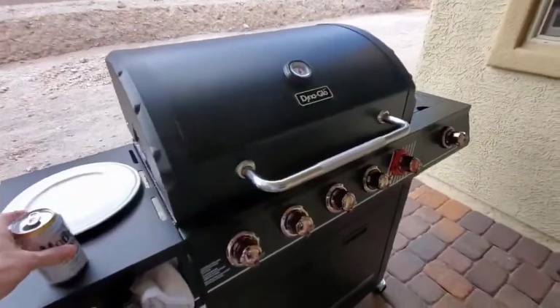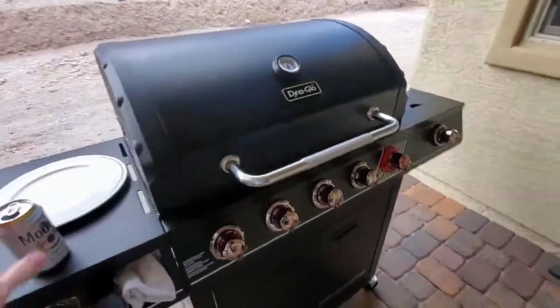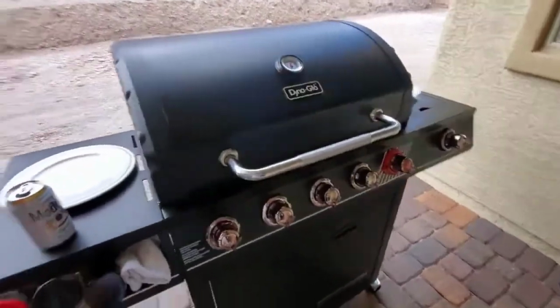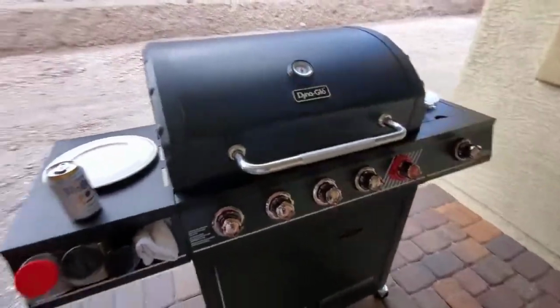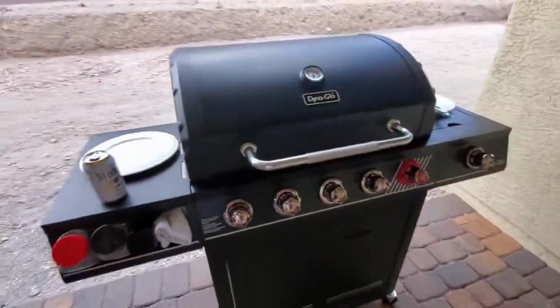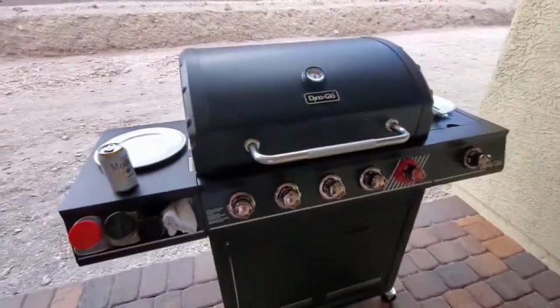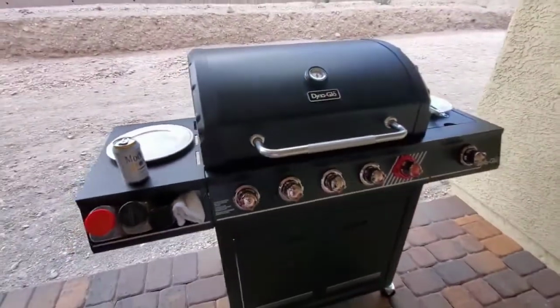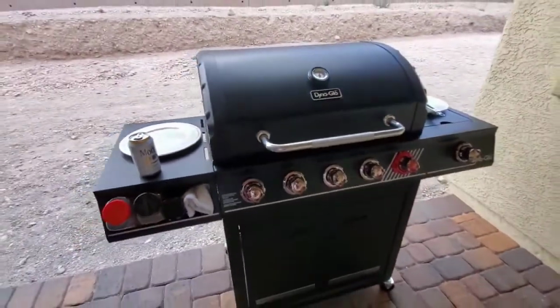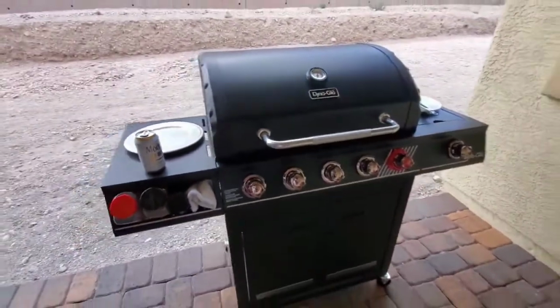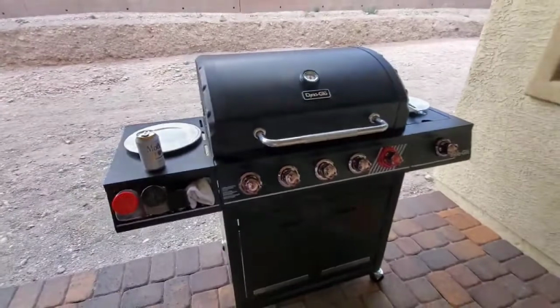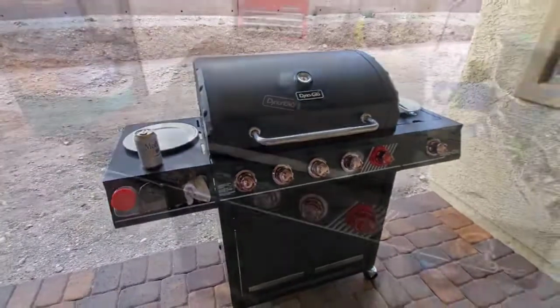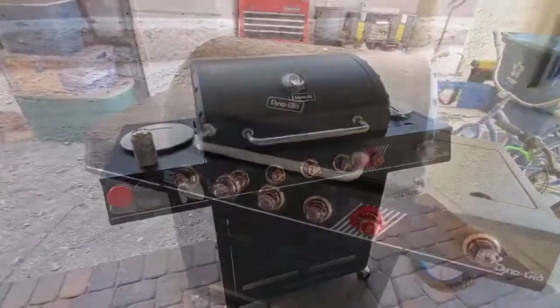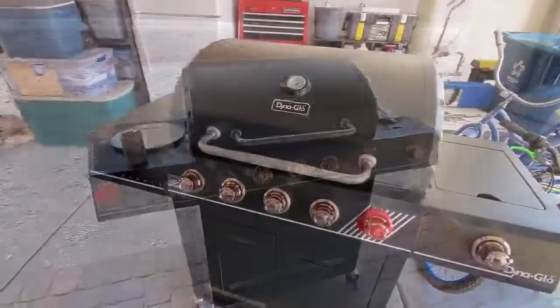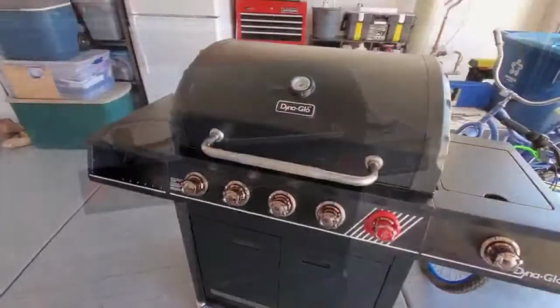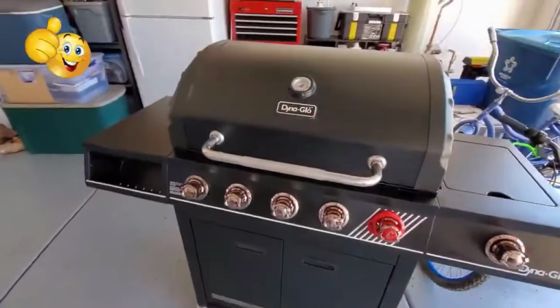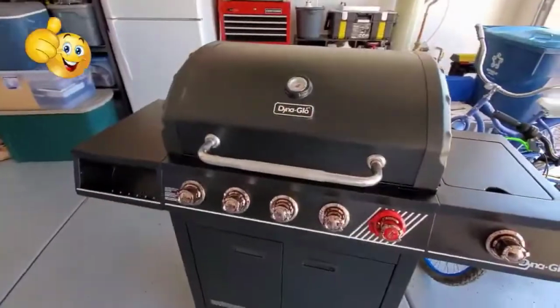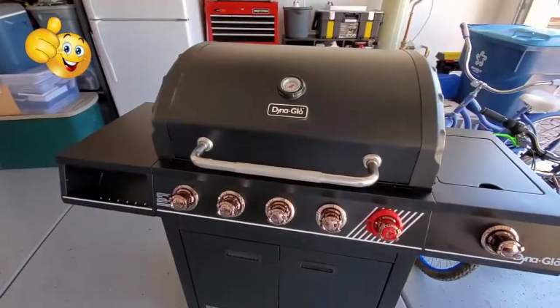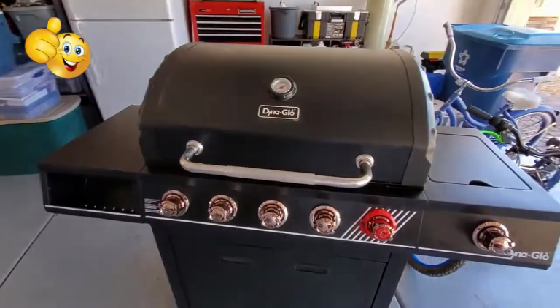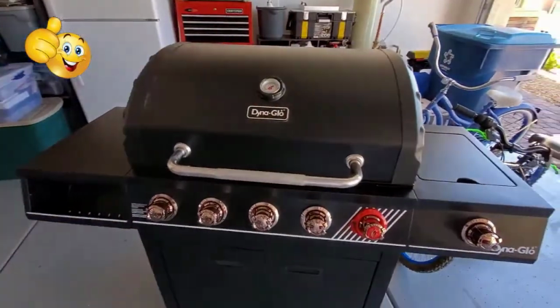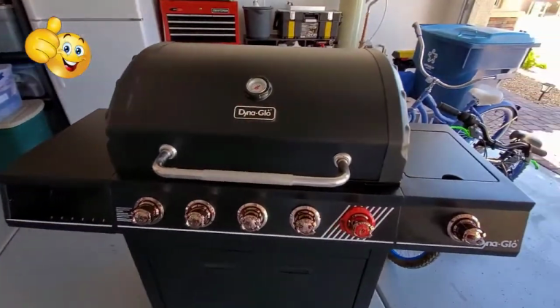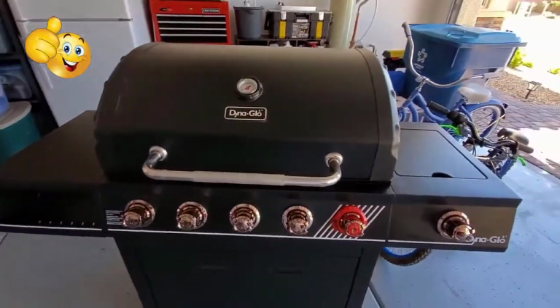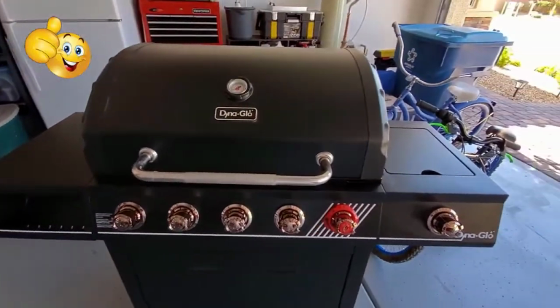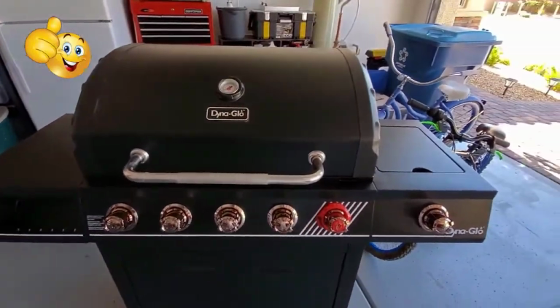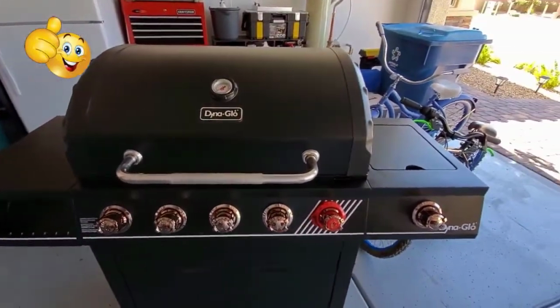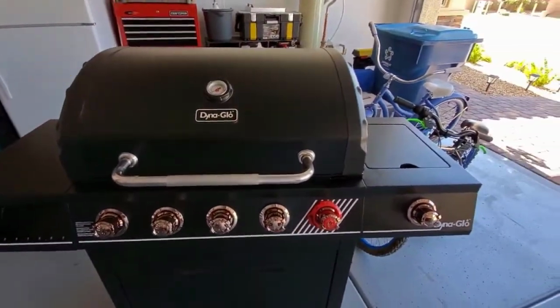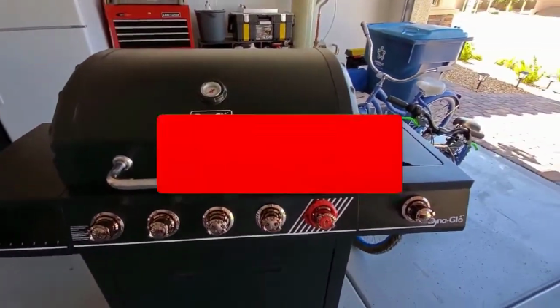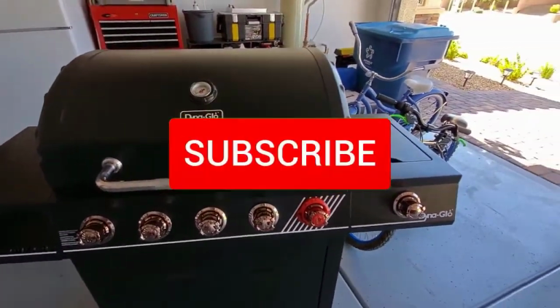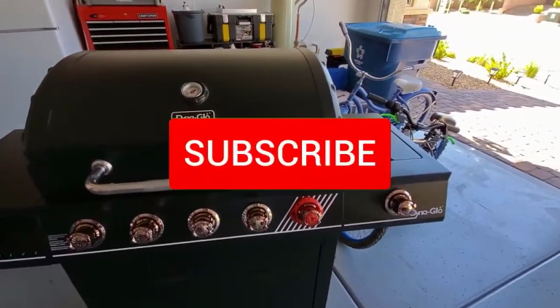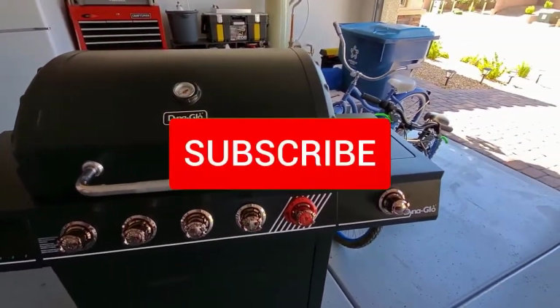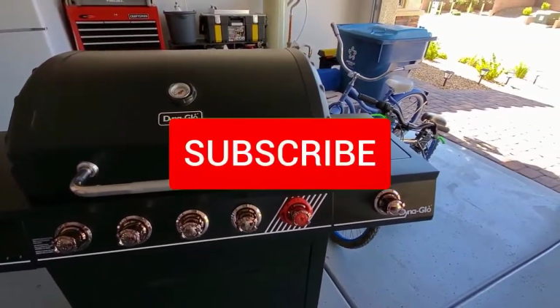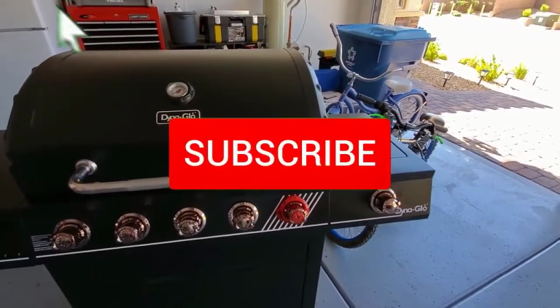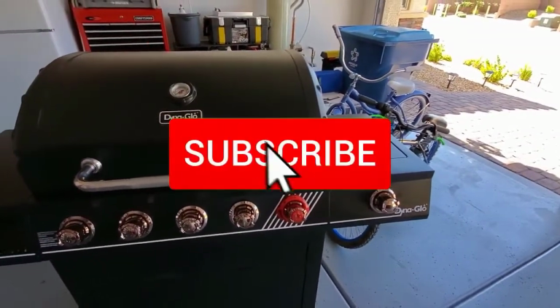Thank you guys for watching. If you like these videos, give a thumbs up and share it. If you love it, hit subscribe — it's free.